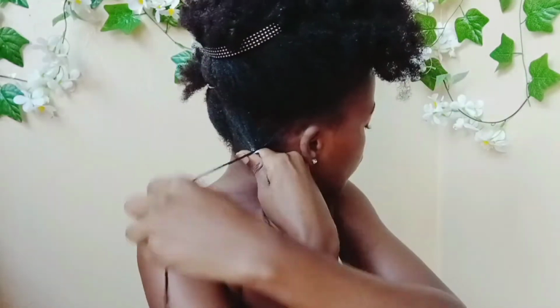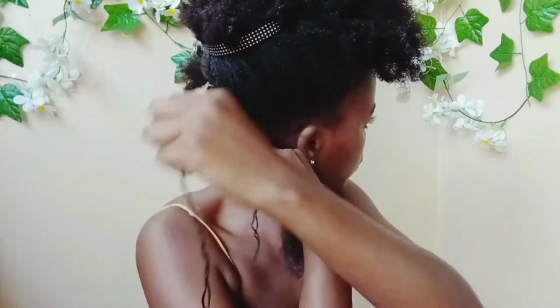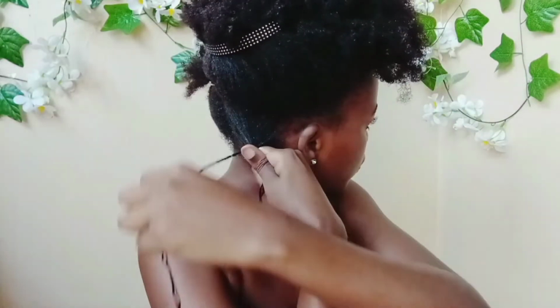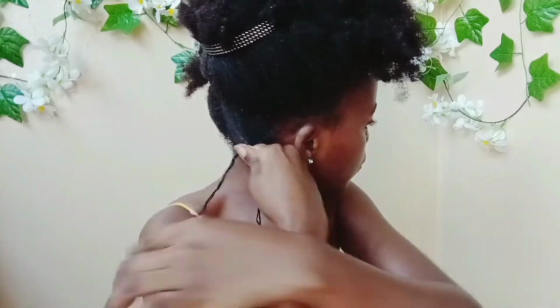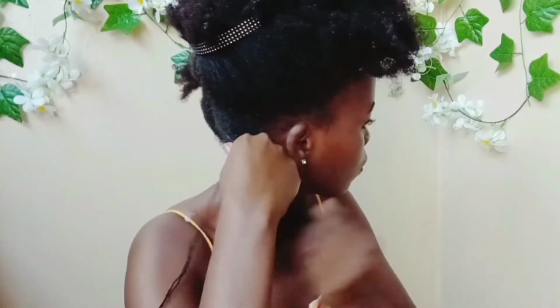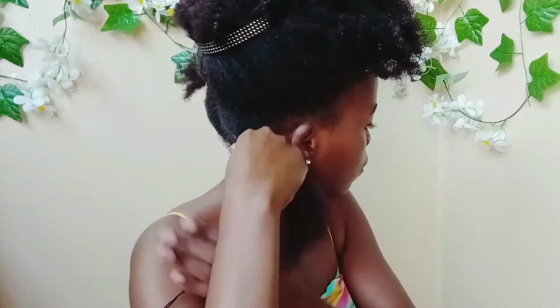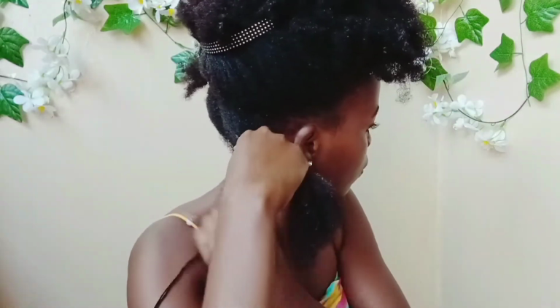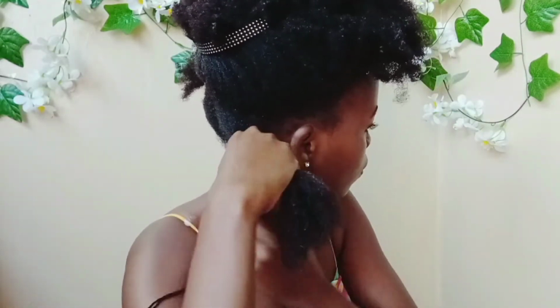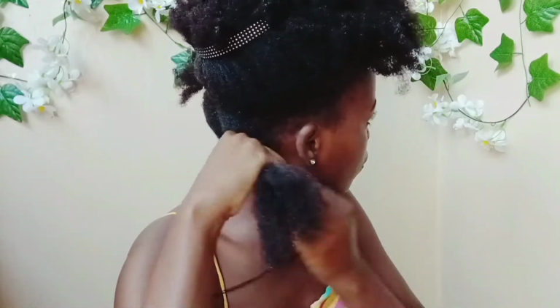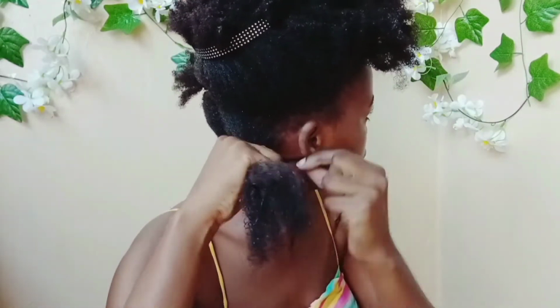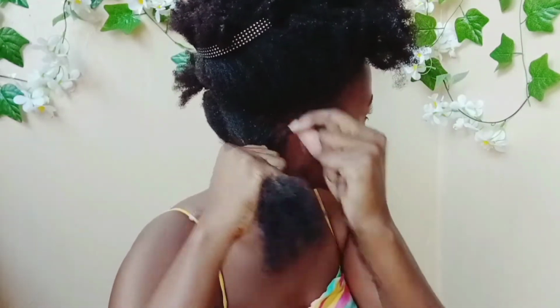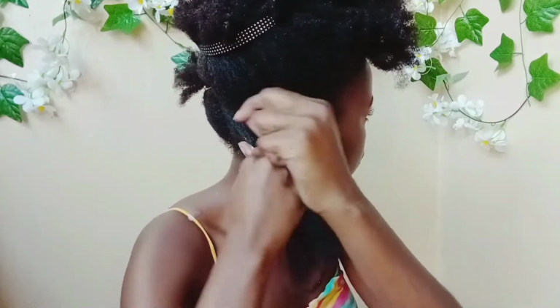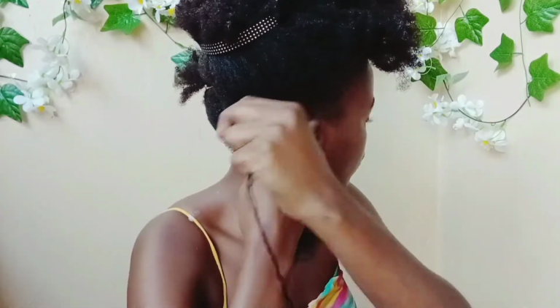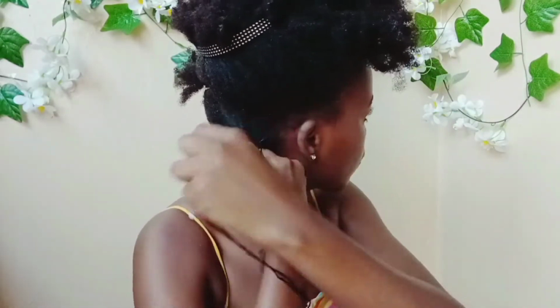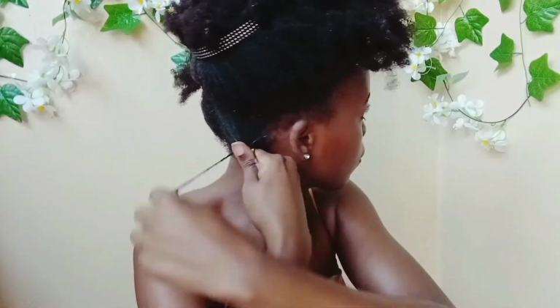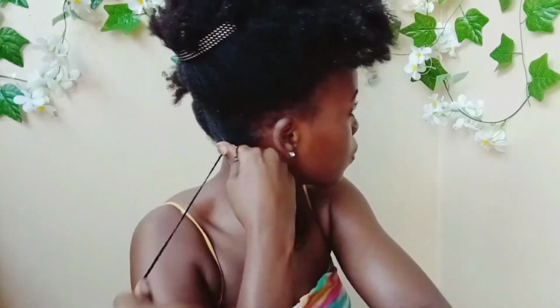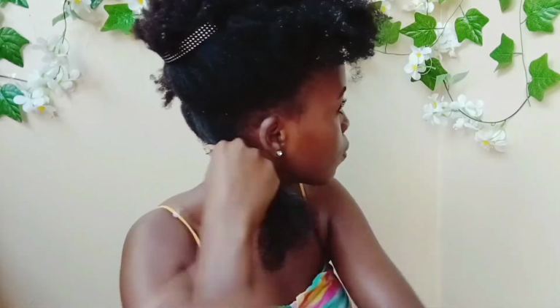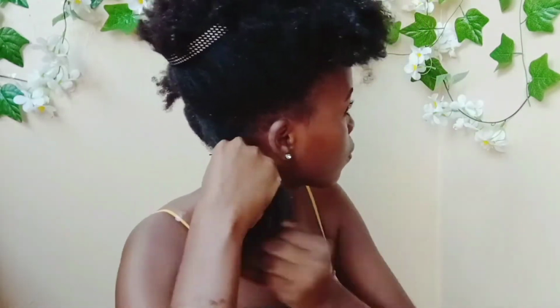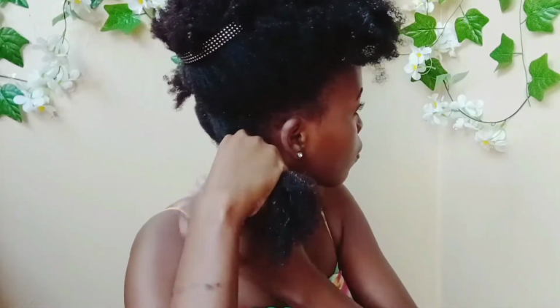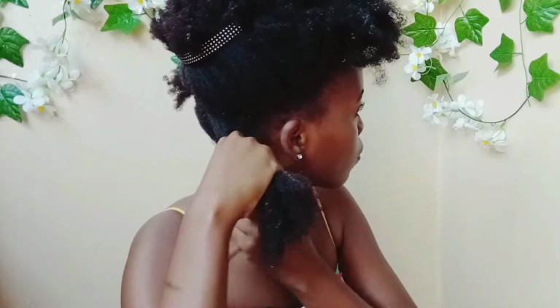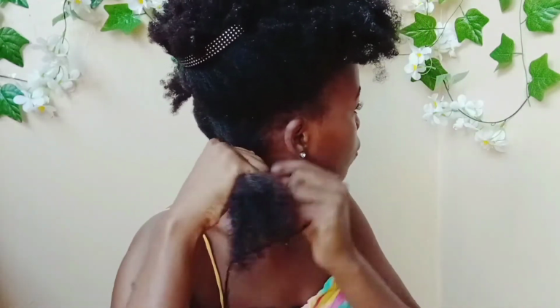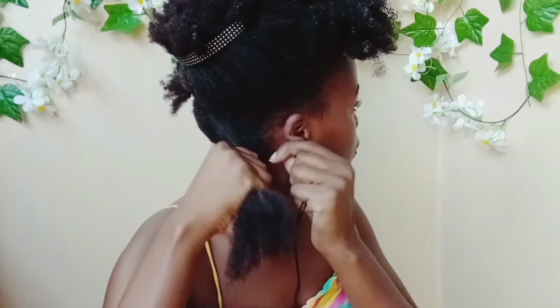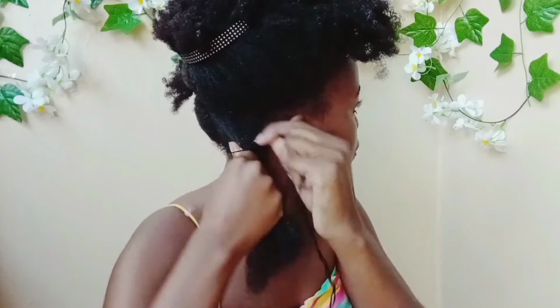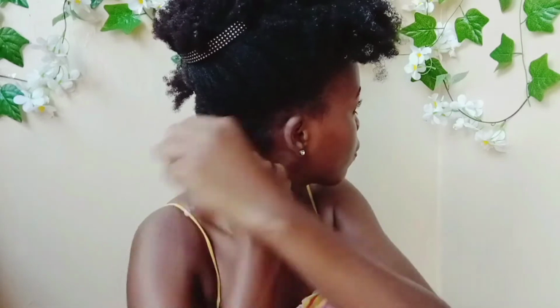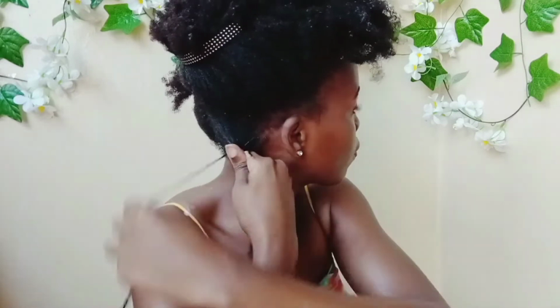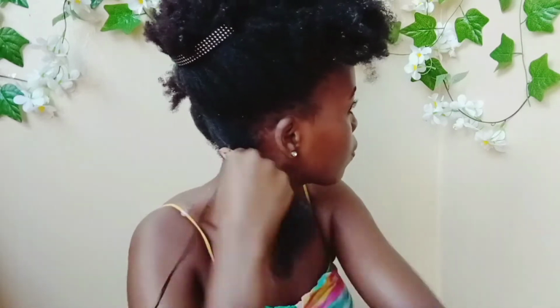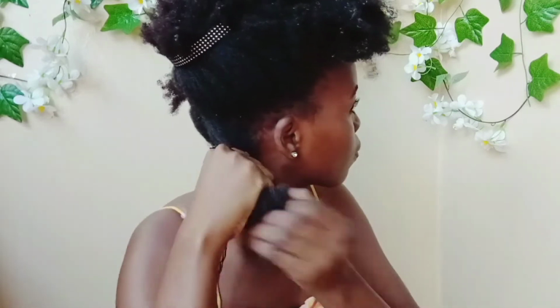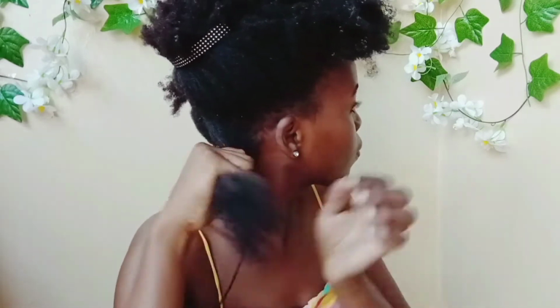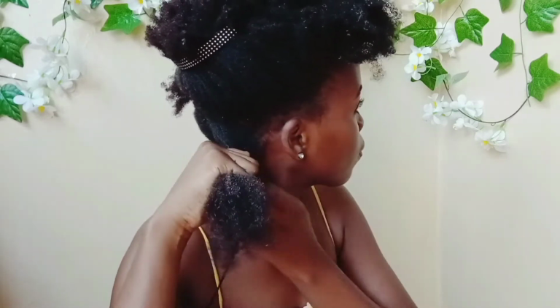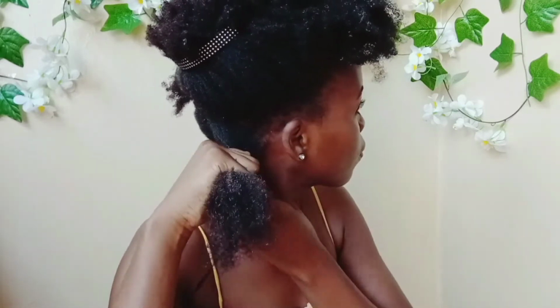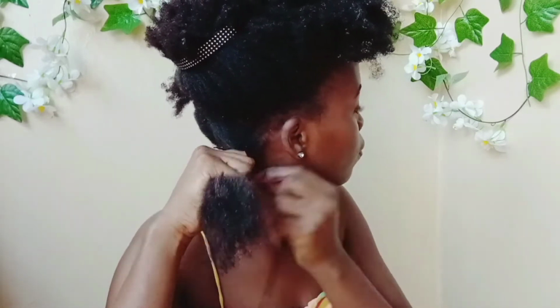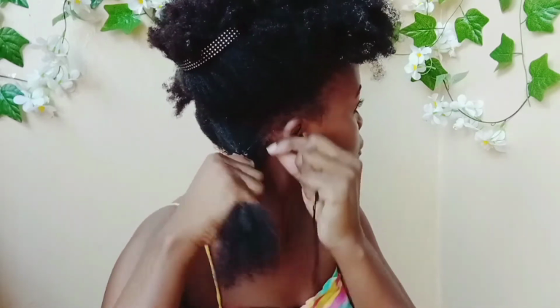Using a black yarn, I'm simply going to hold half of the yarn down with my hair and use the other half to wind it around the section all the way down.